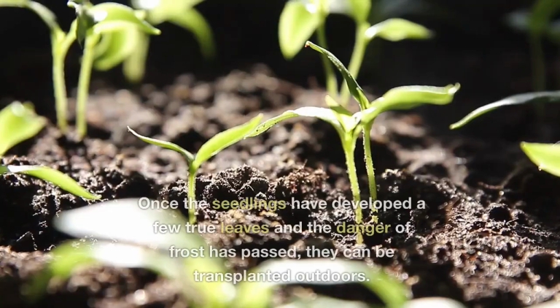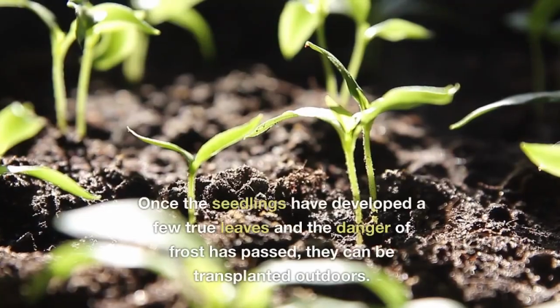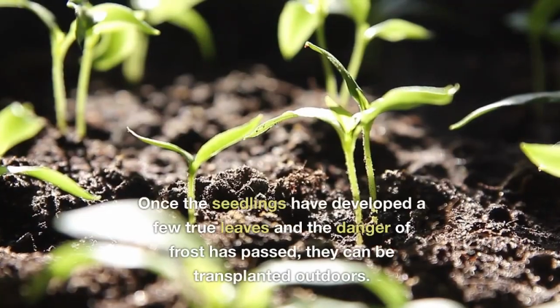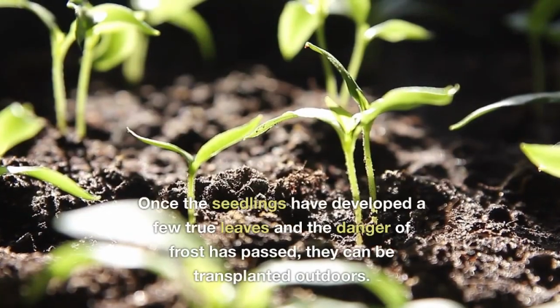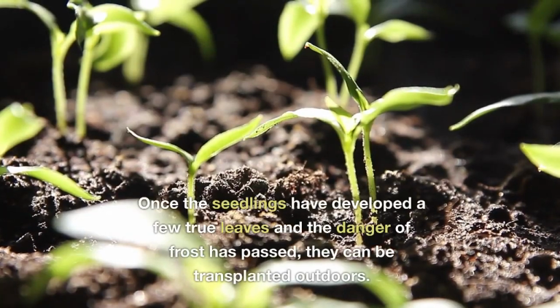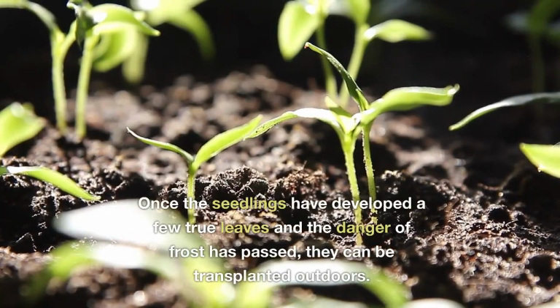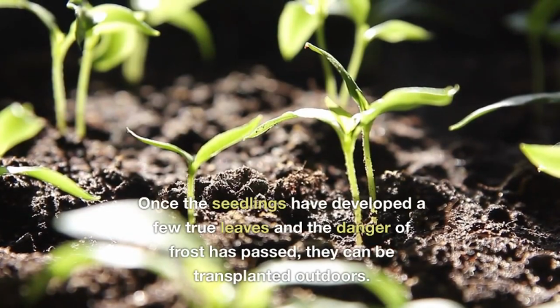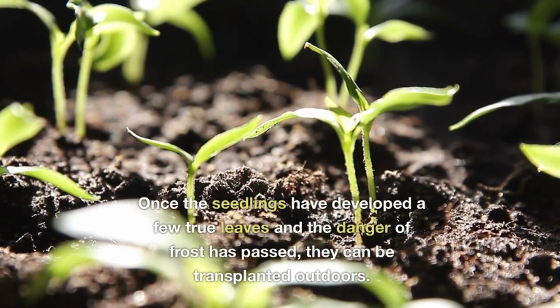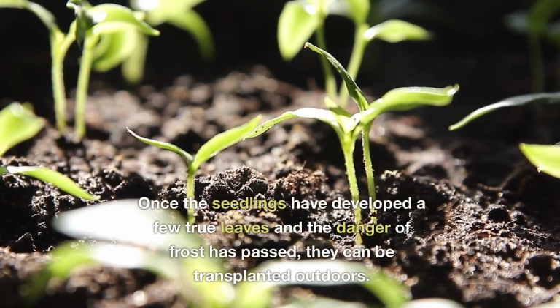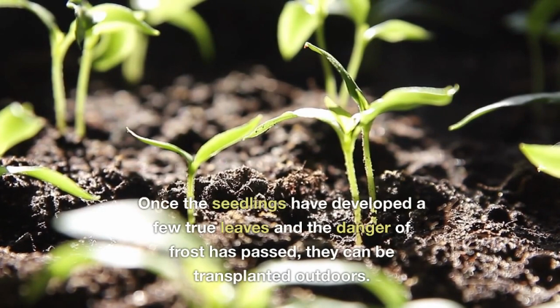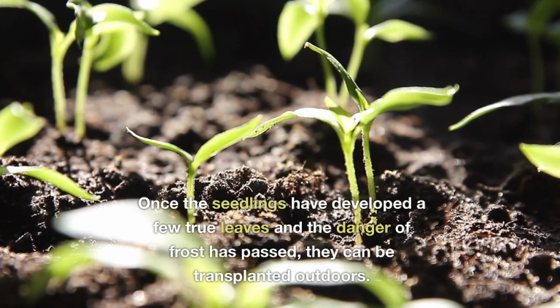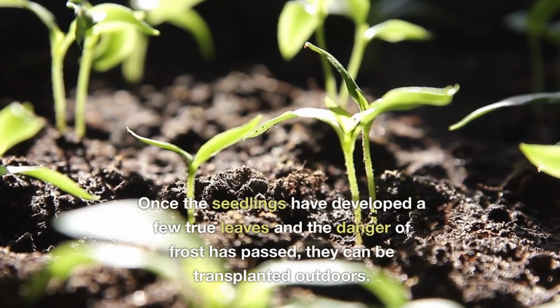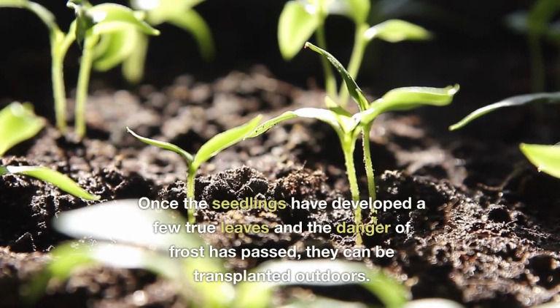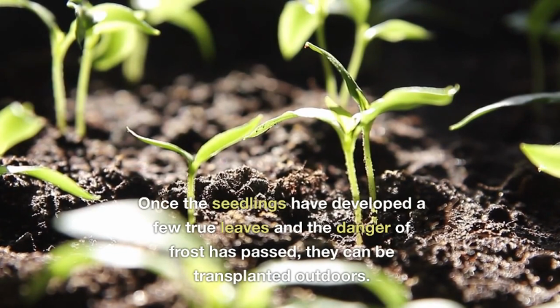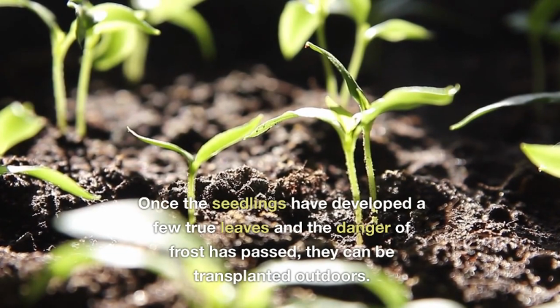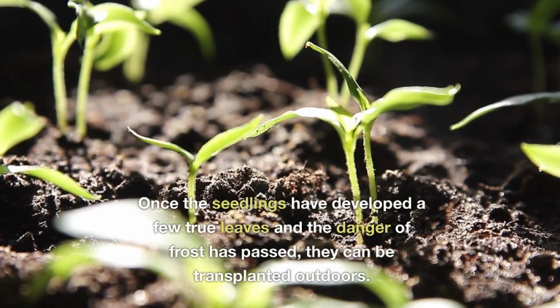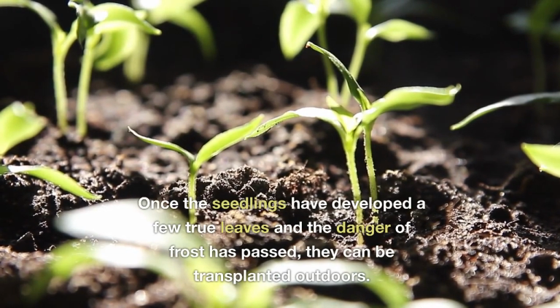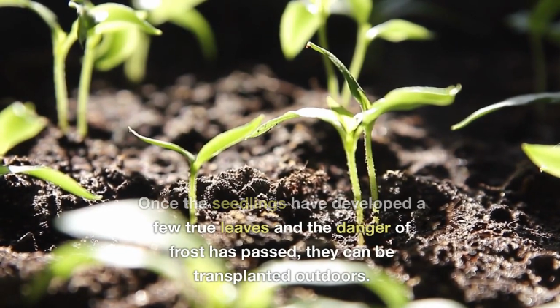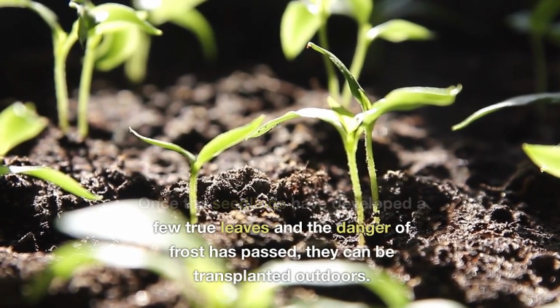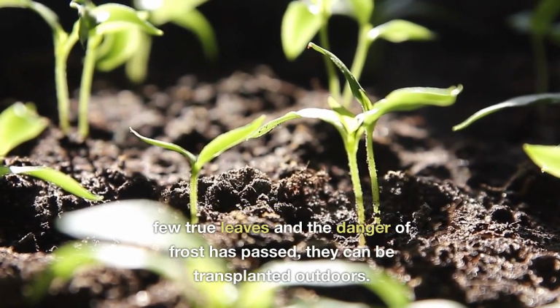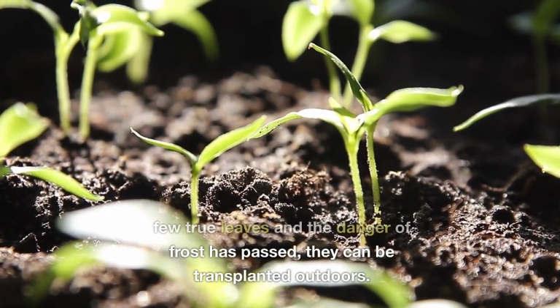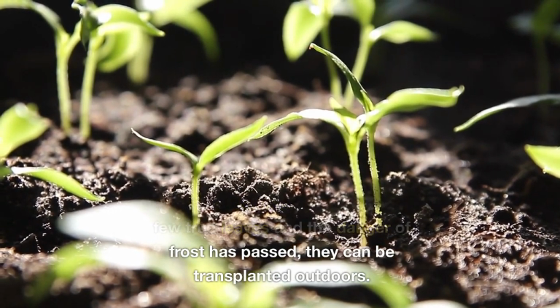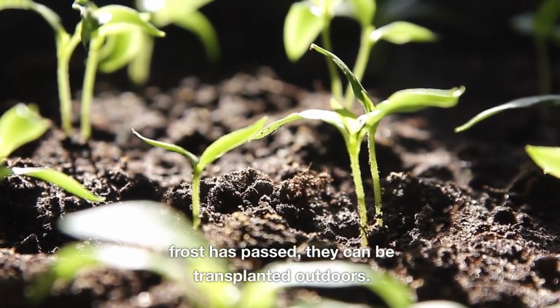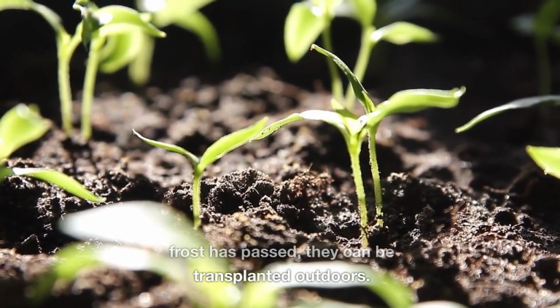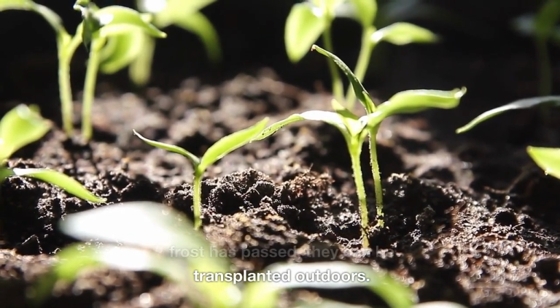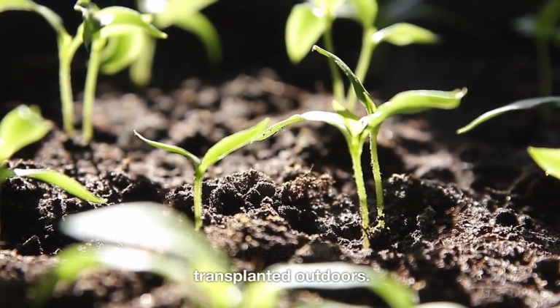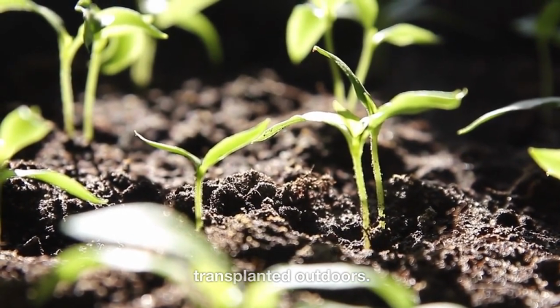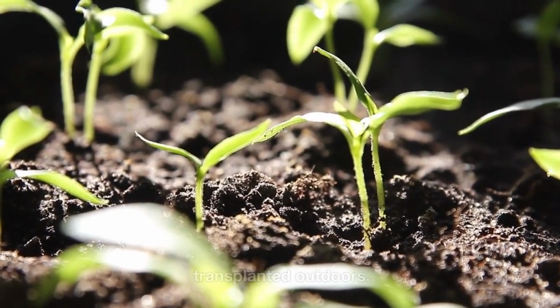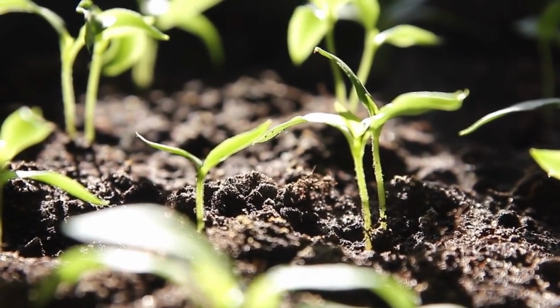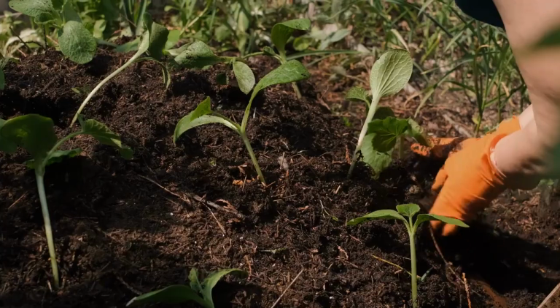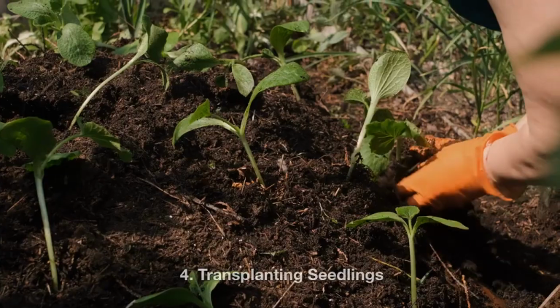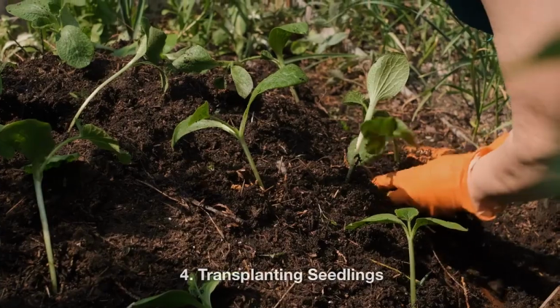Once the seedlings have developed a few true leaves and the danger of frost has passed, they can be transplanted outdoors.